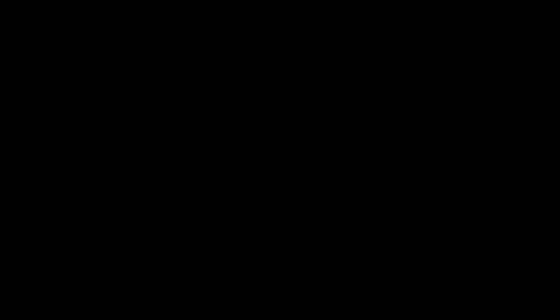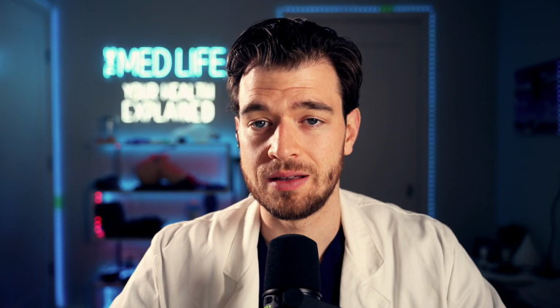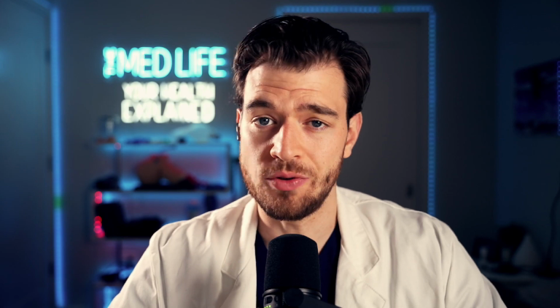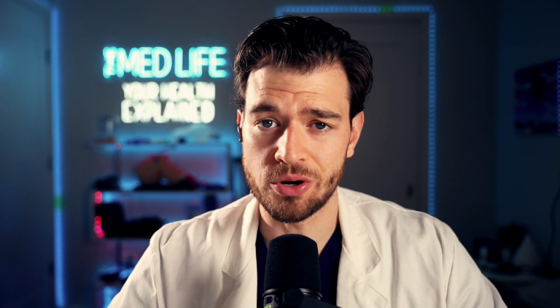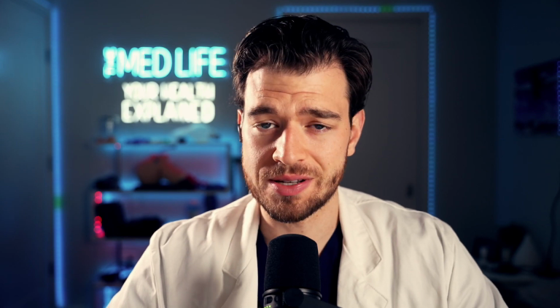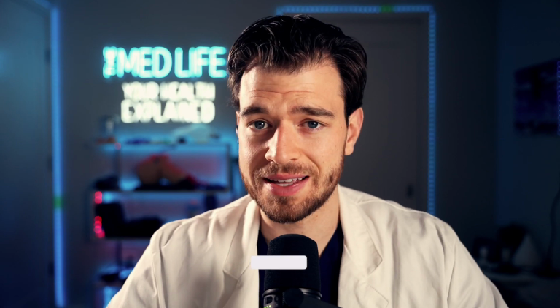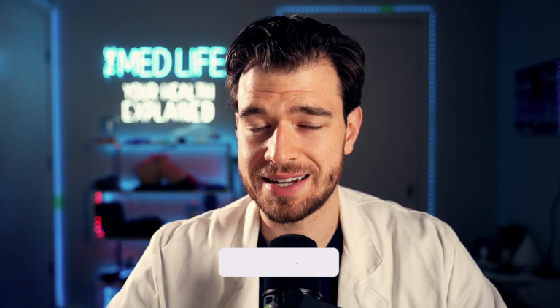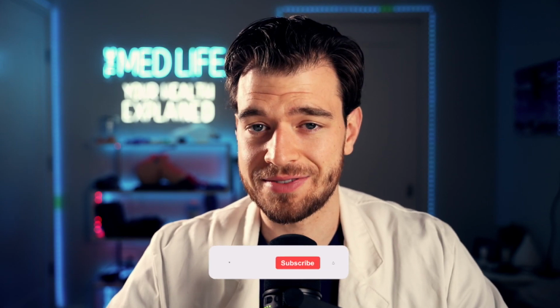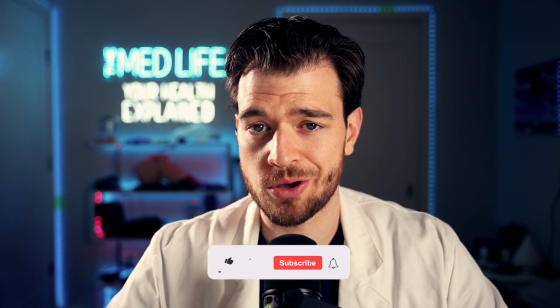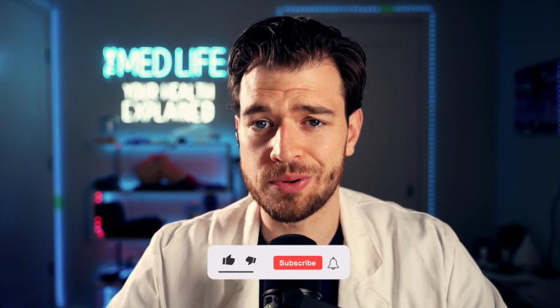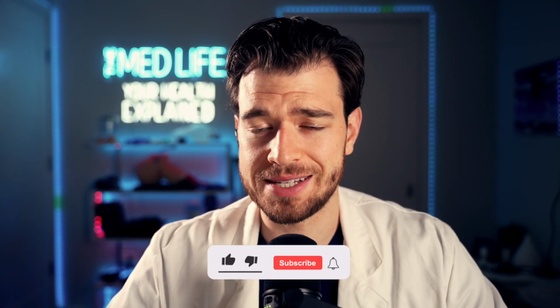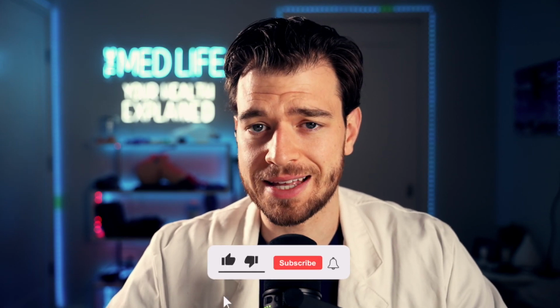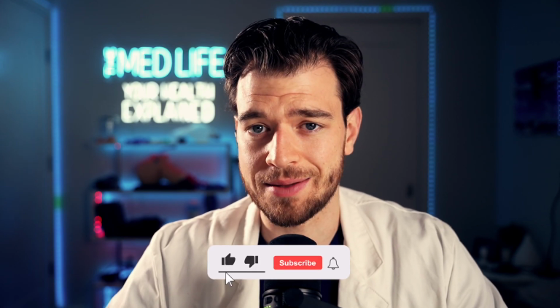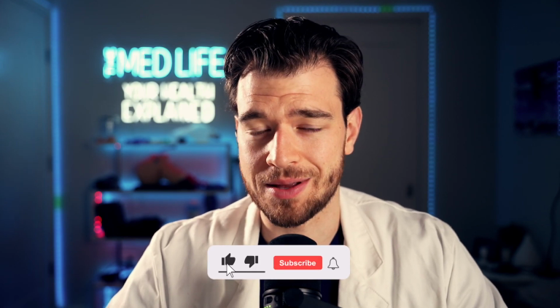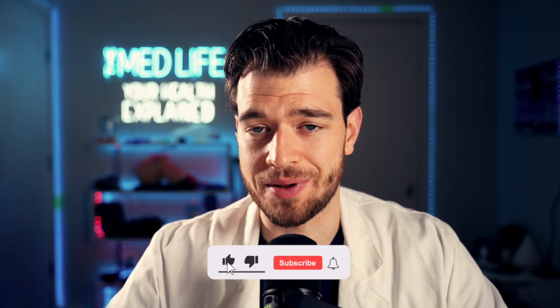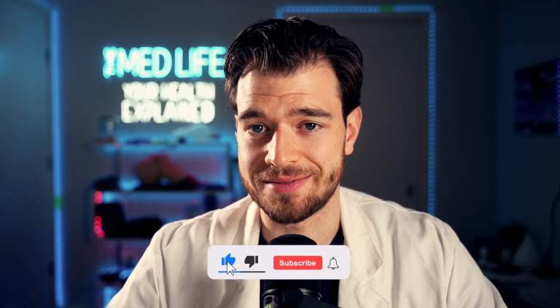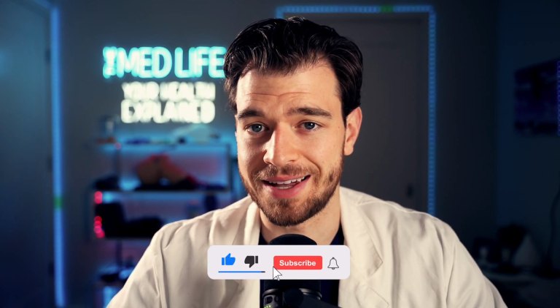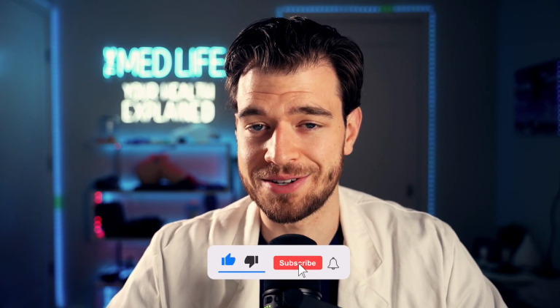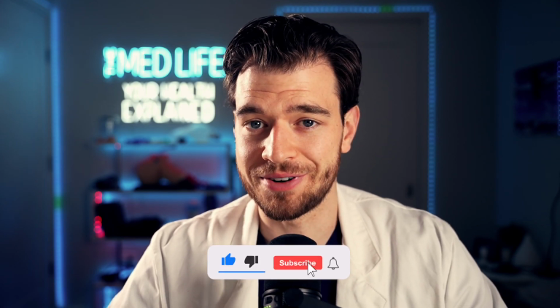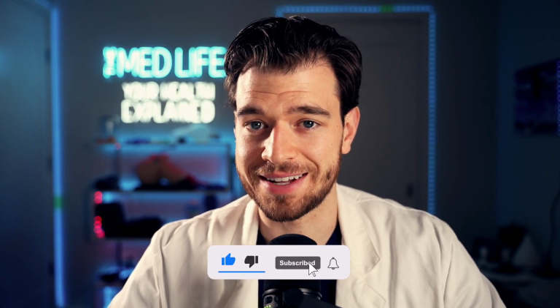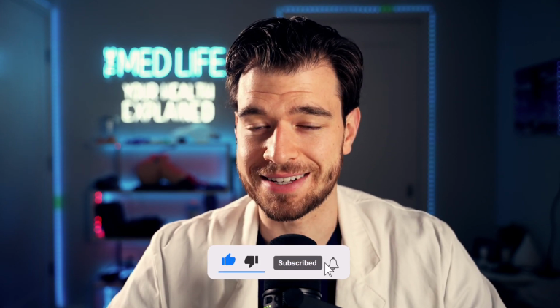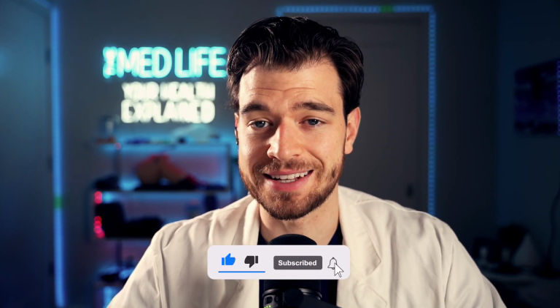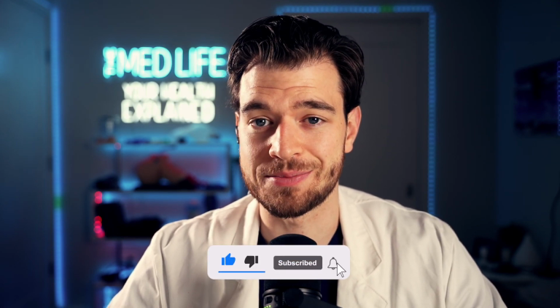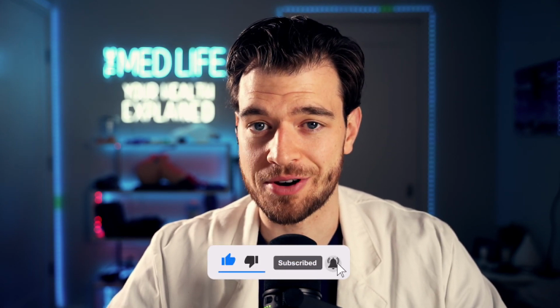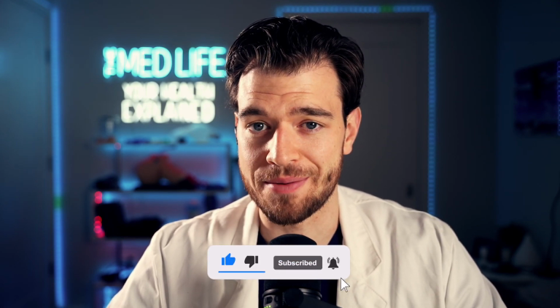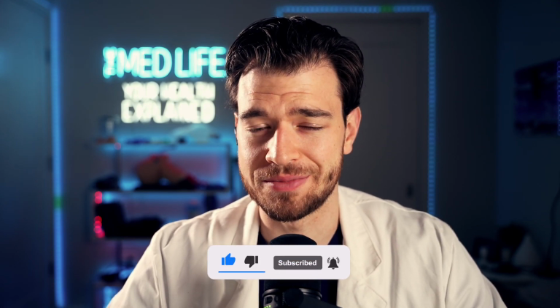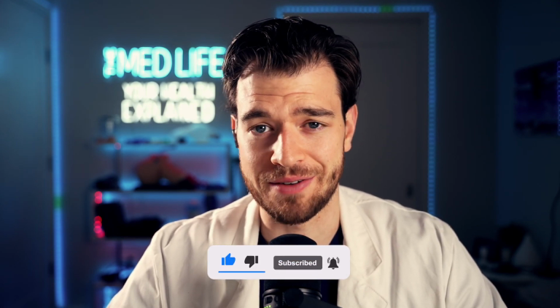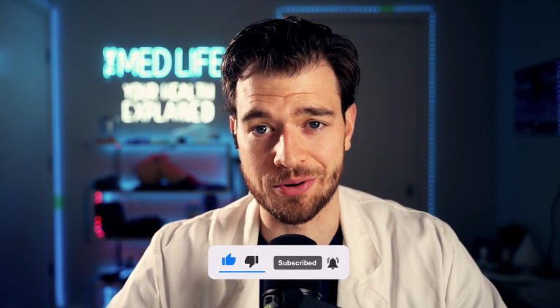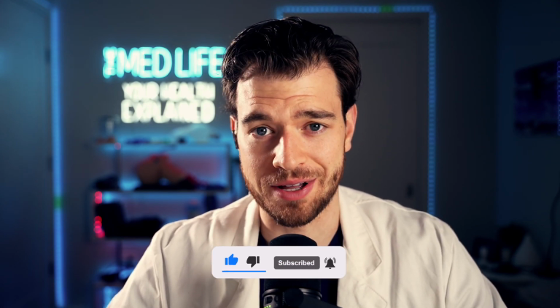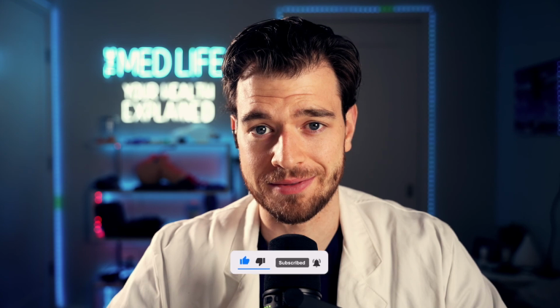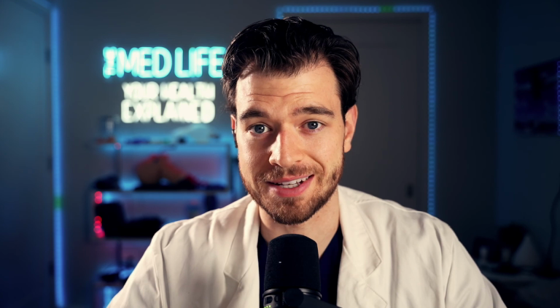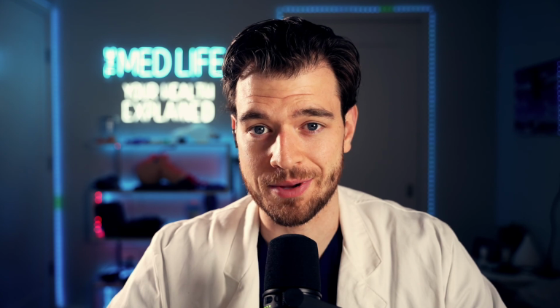If you learned something in today's video, please hit that thumbs up button and don't forget to click subscribe to have your health explained.